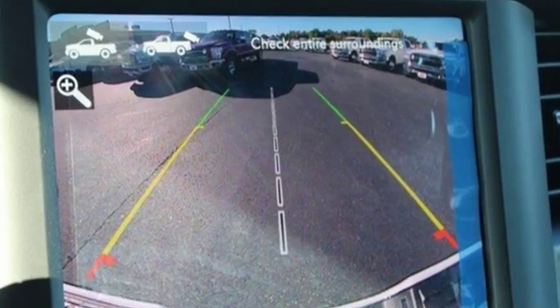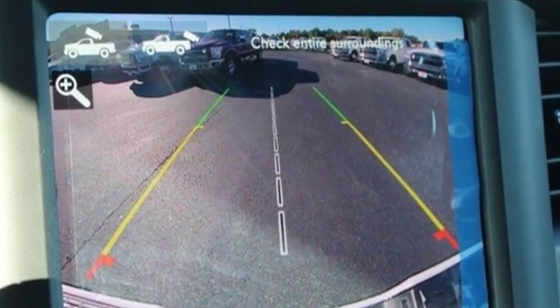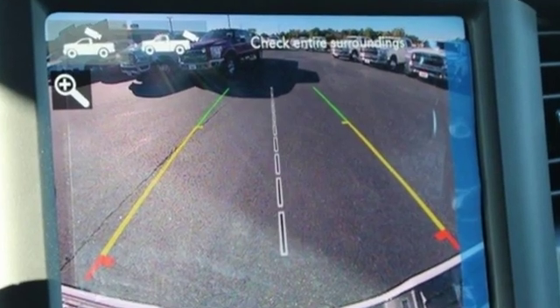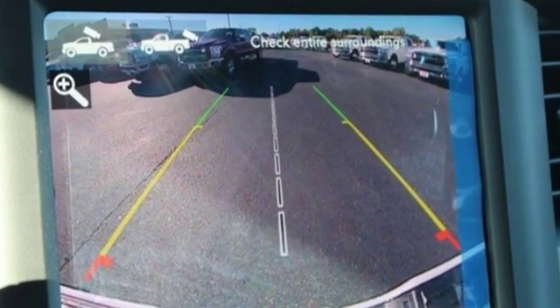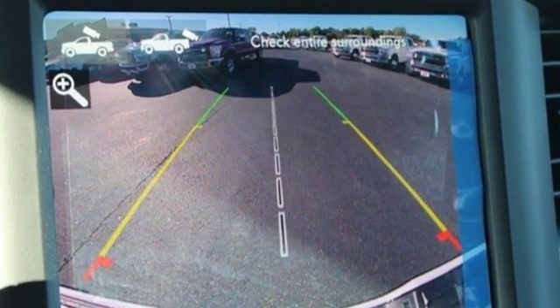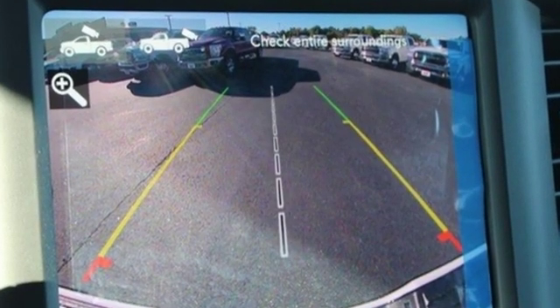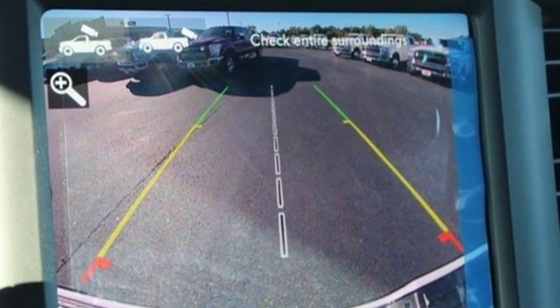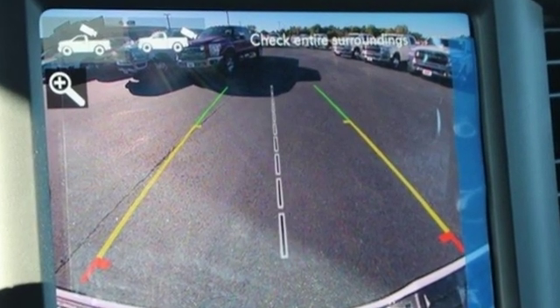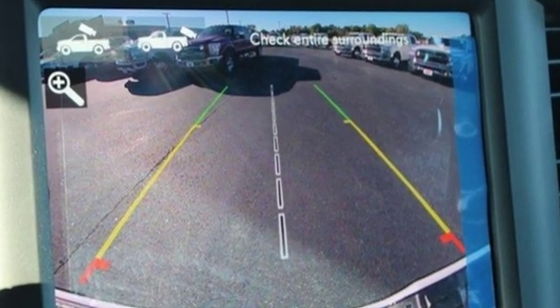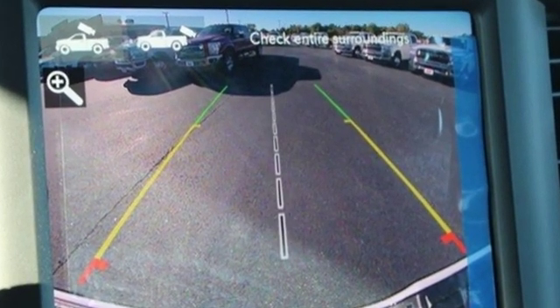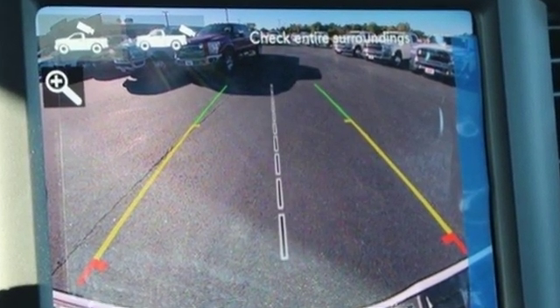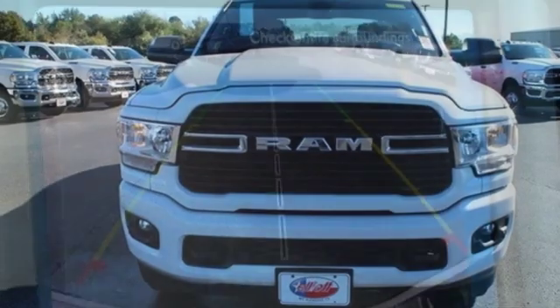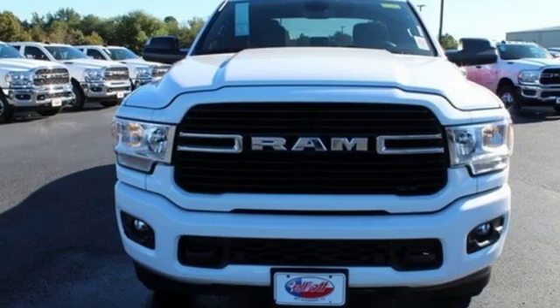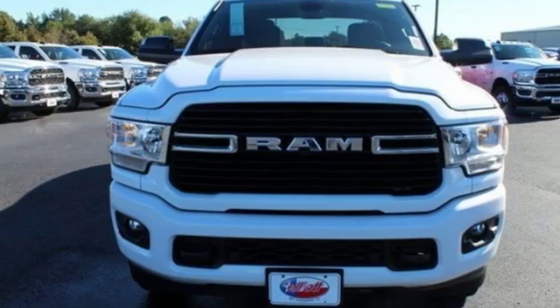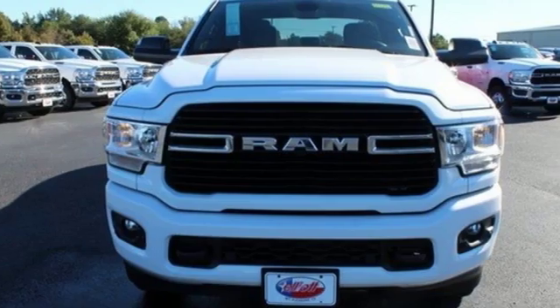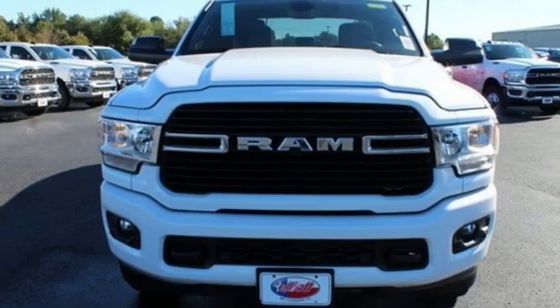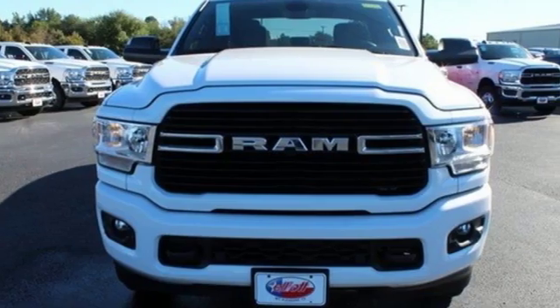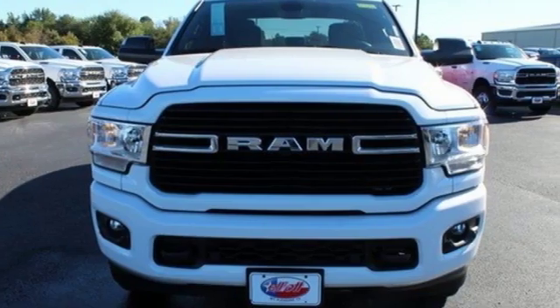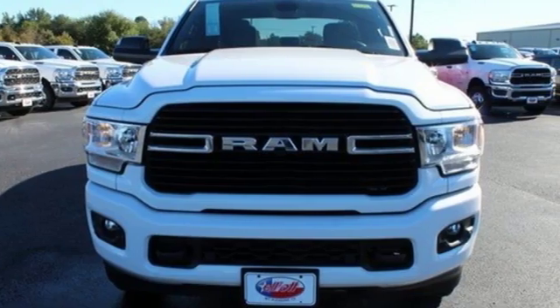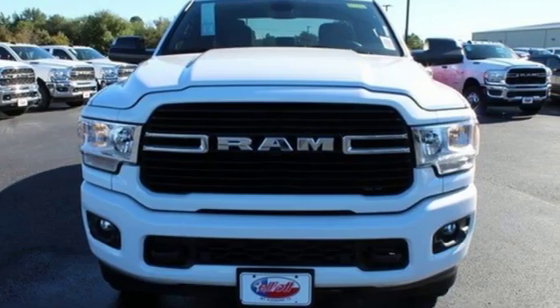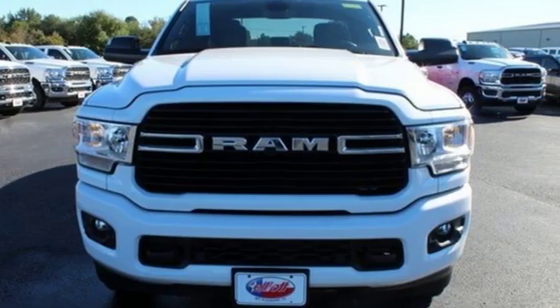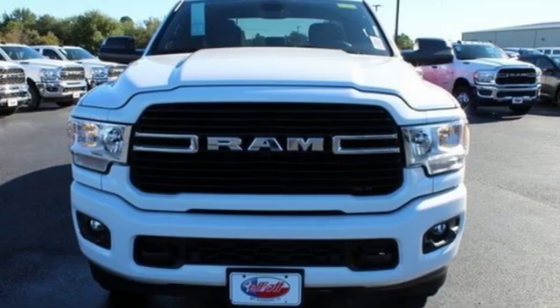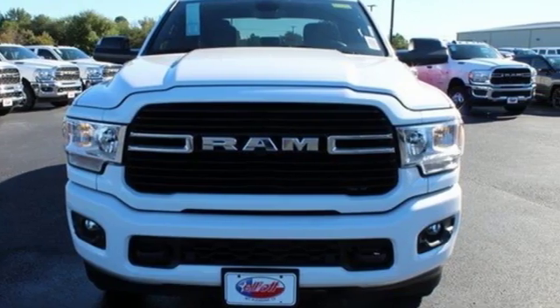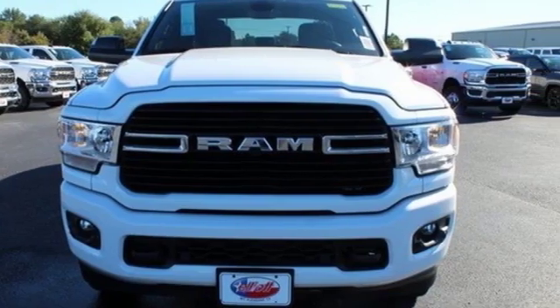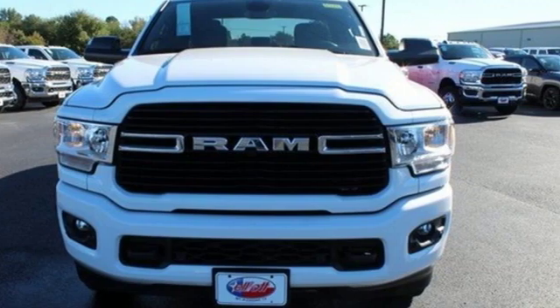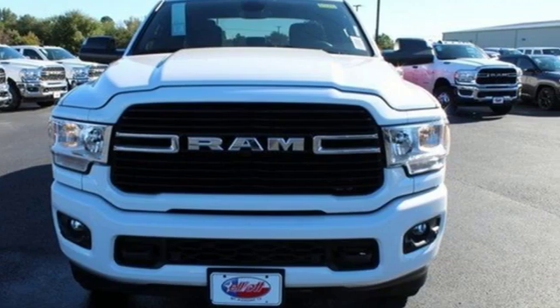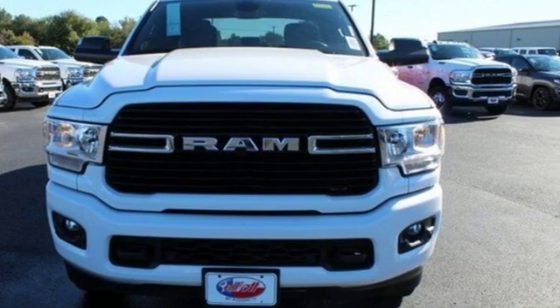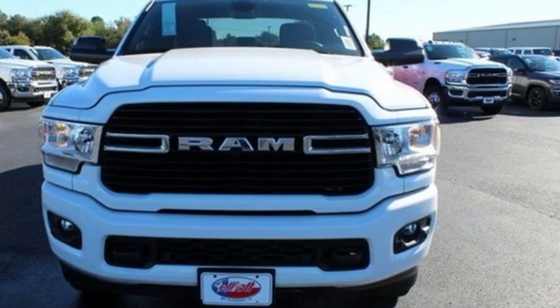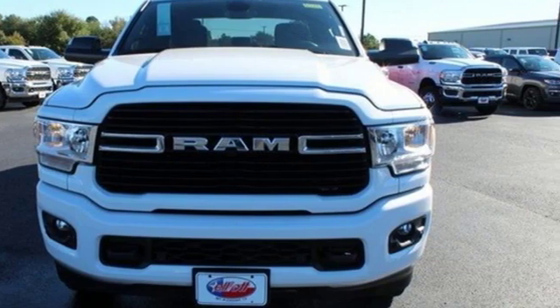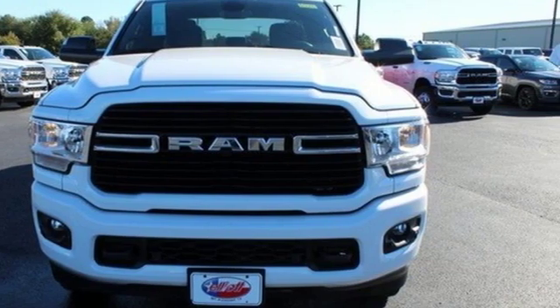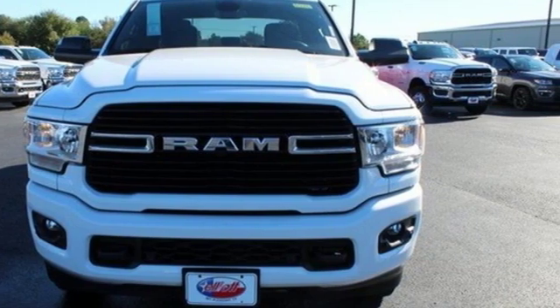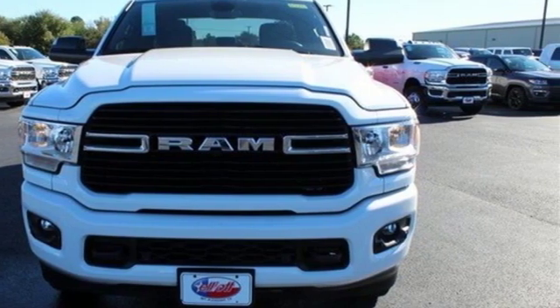Engineered to get things done. Engineered to be a Ram. Driving is believing. Test drive it today.